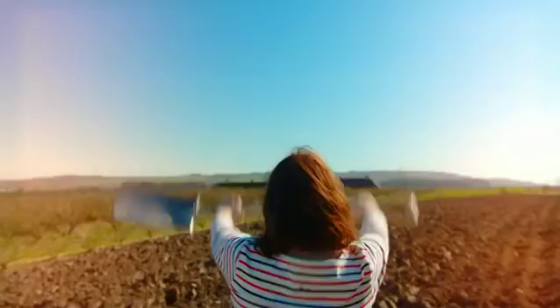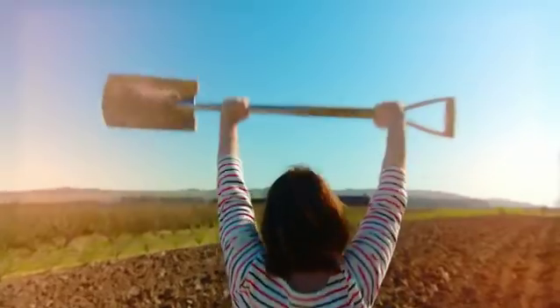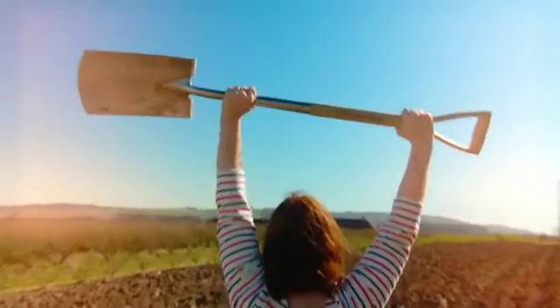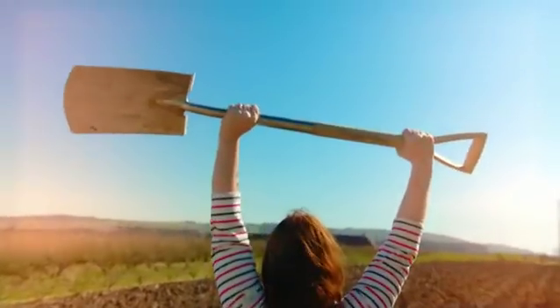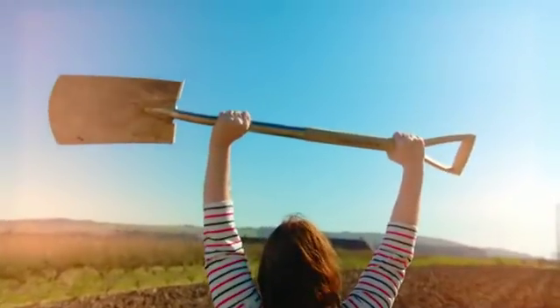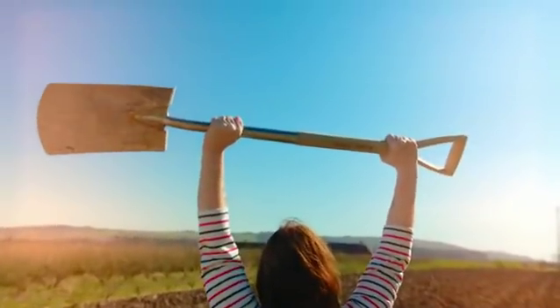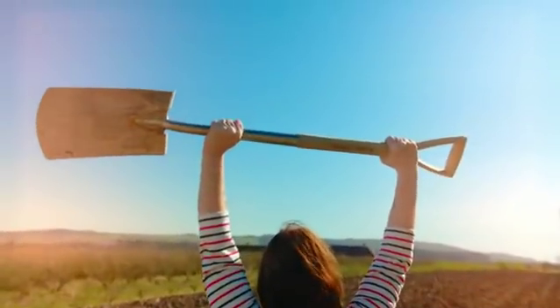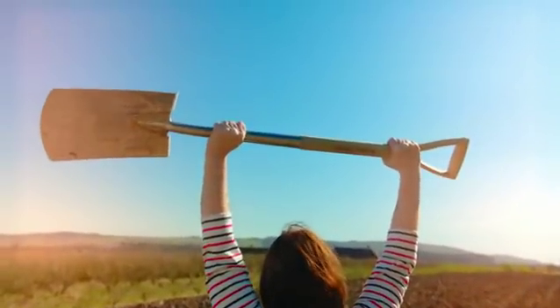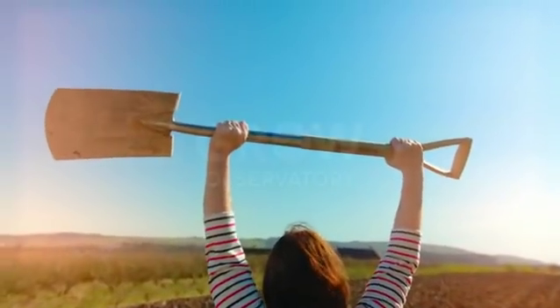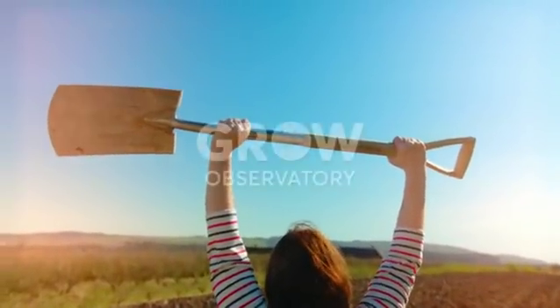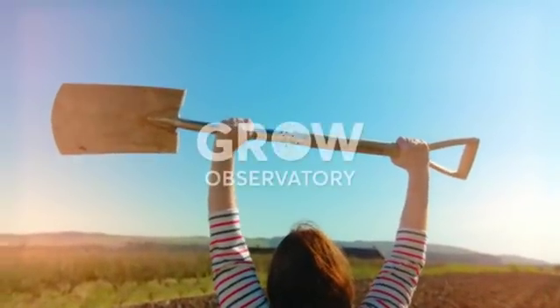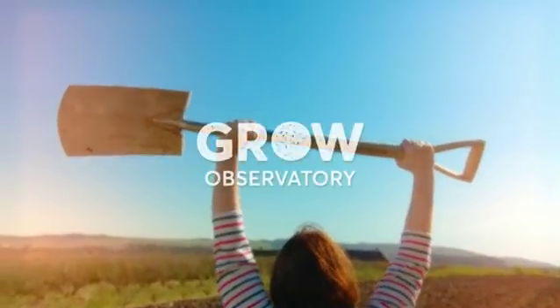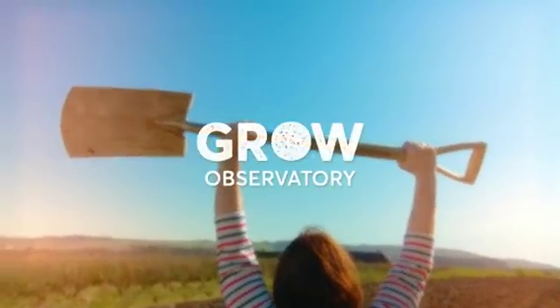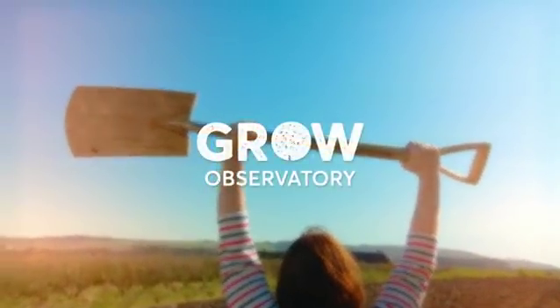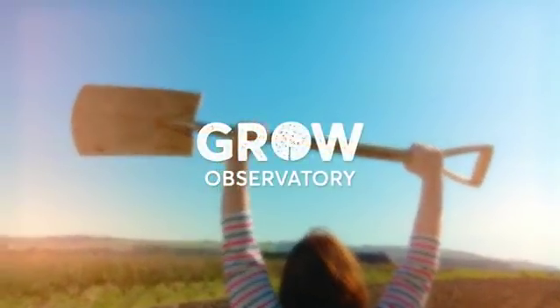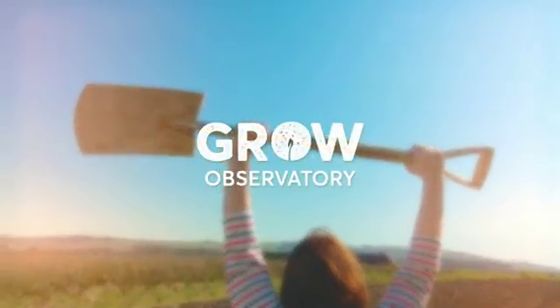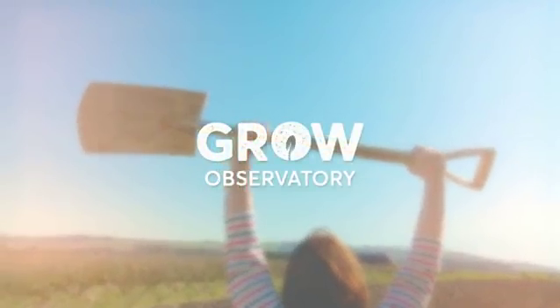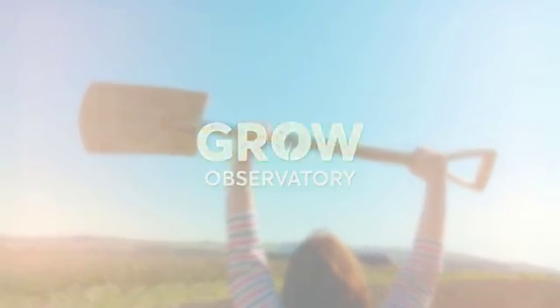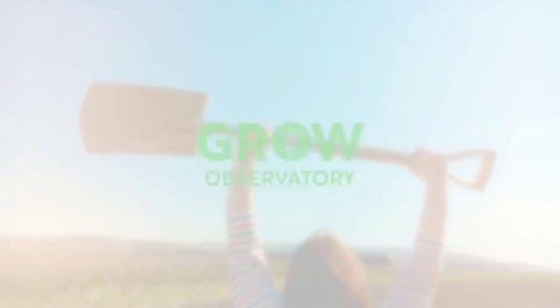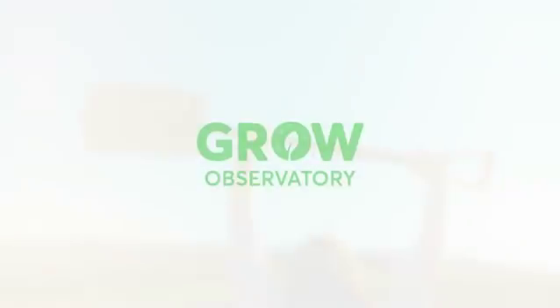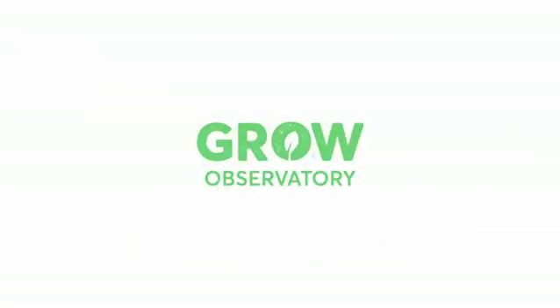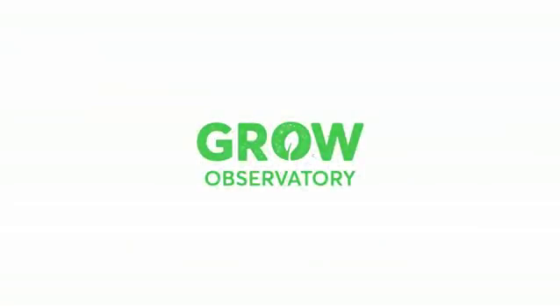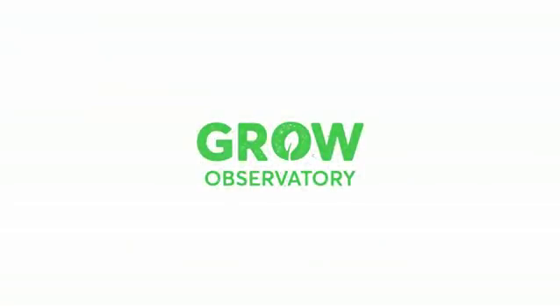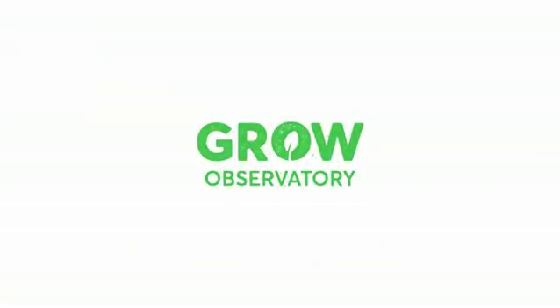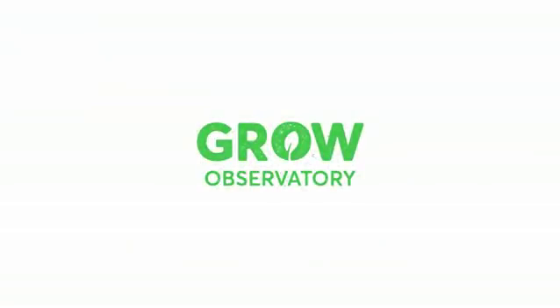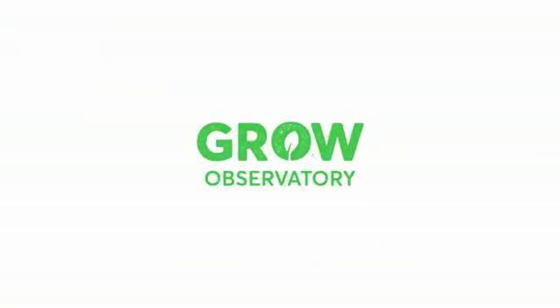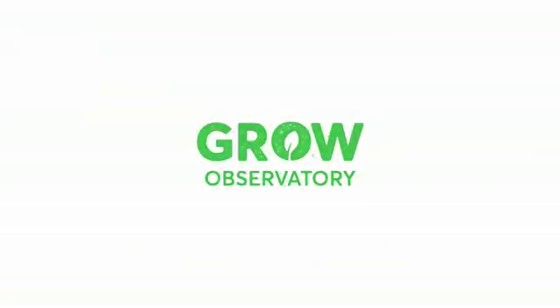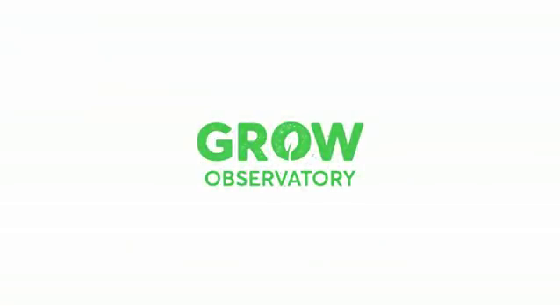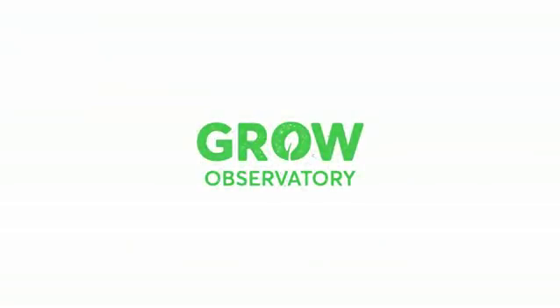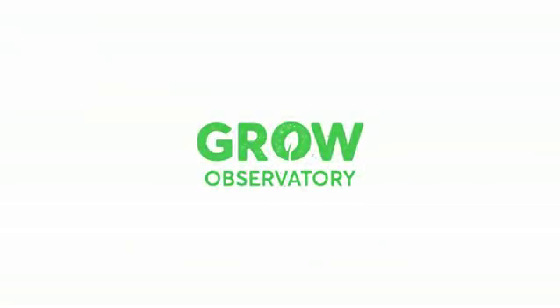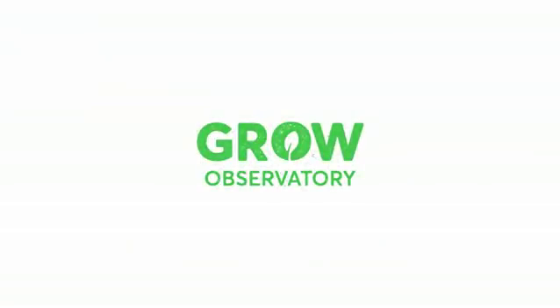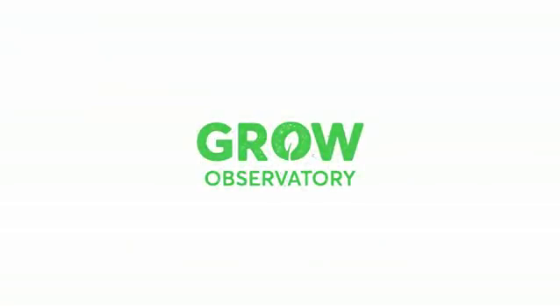Sign up for the First Grow Observatory online course and join the new community of soil champions.